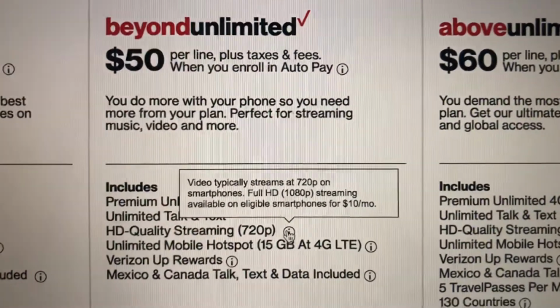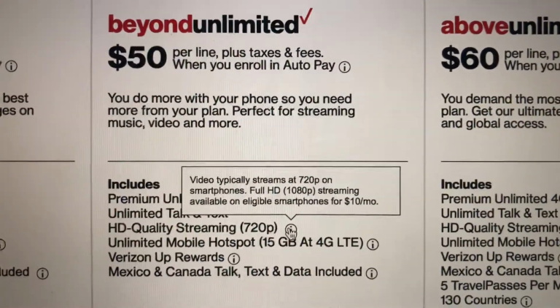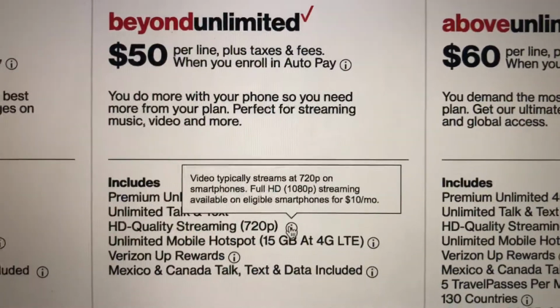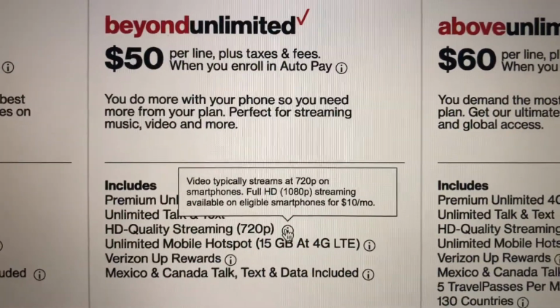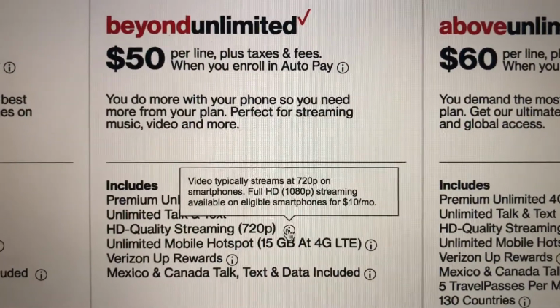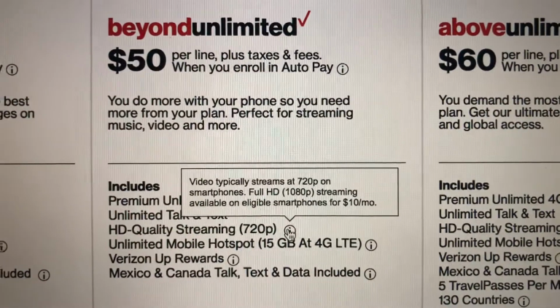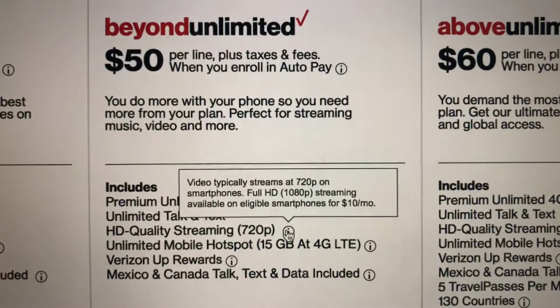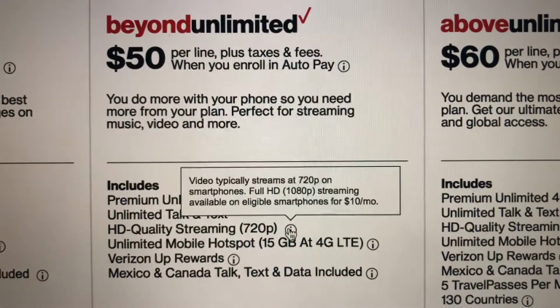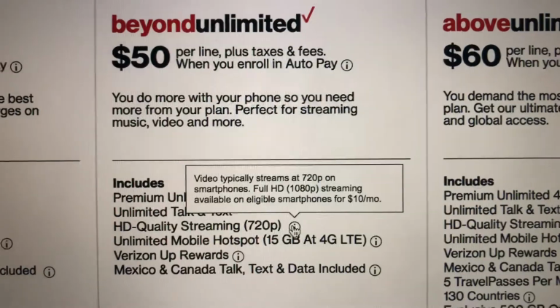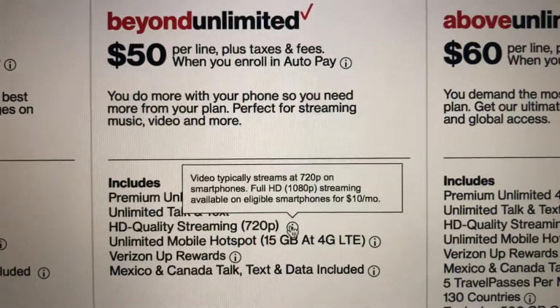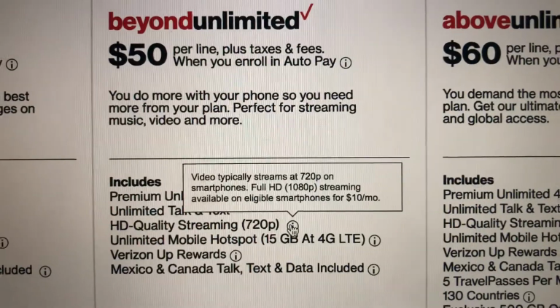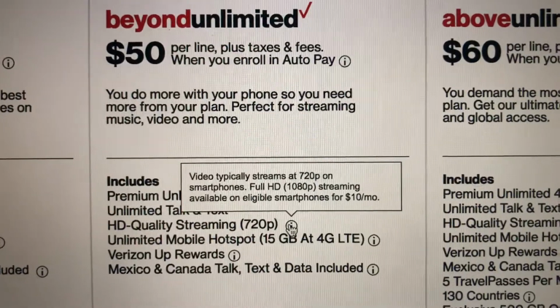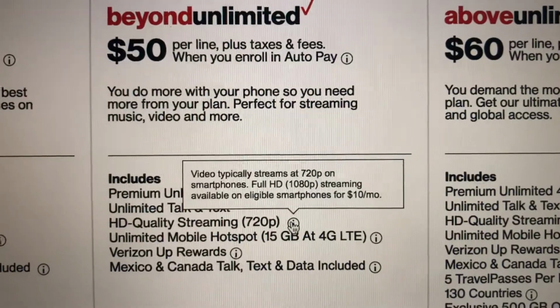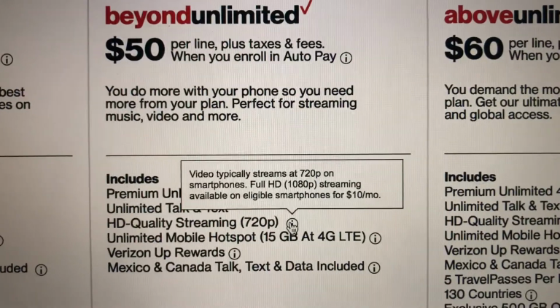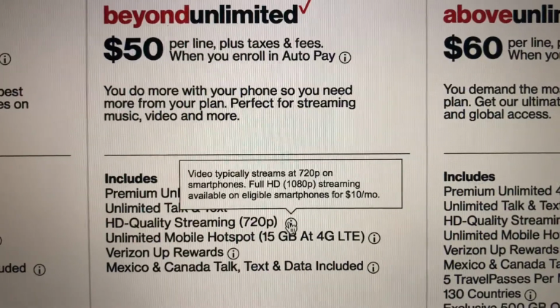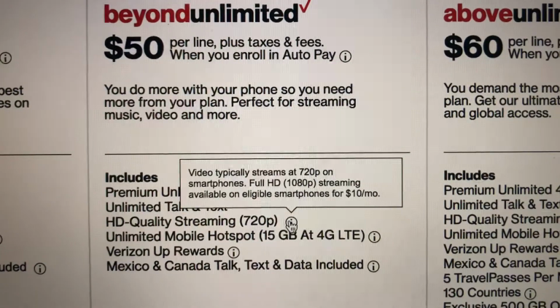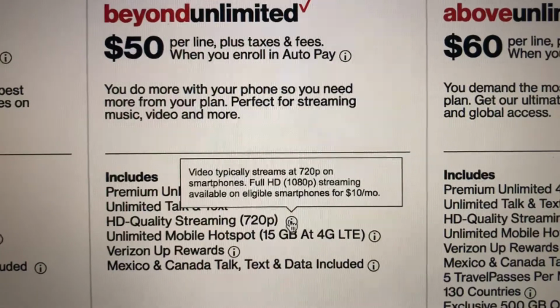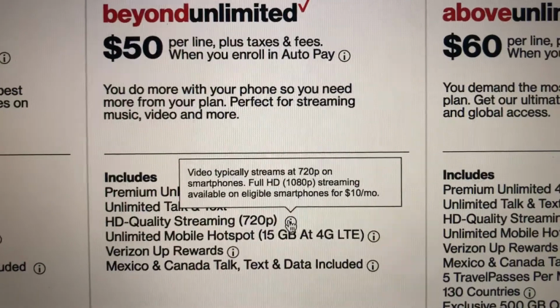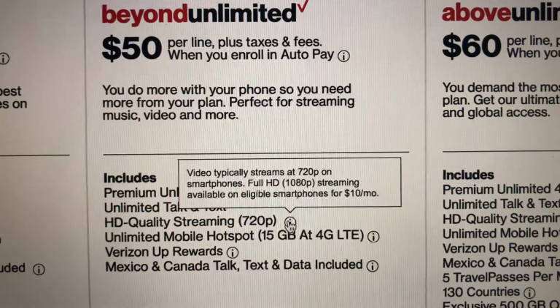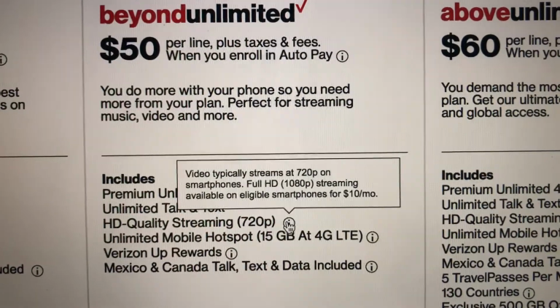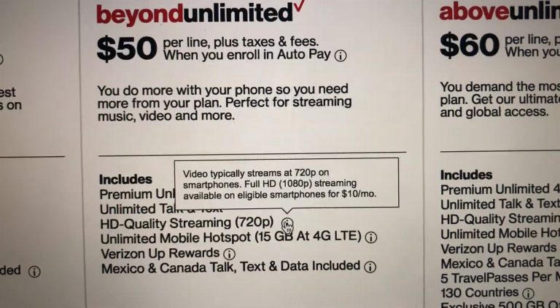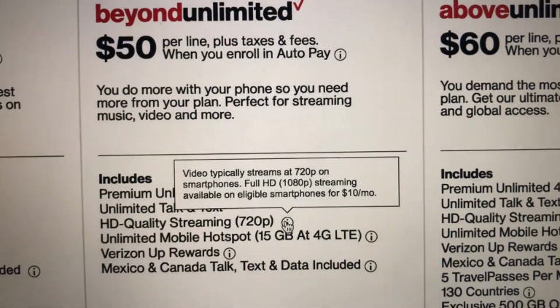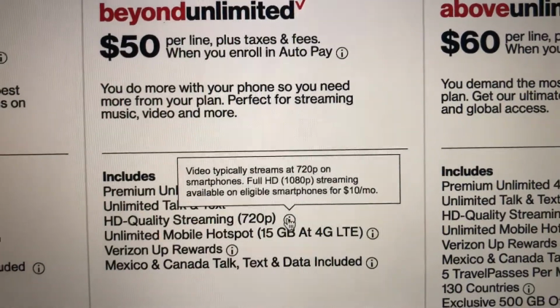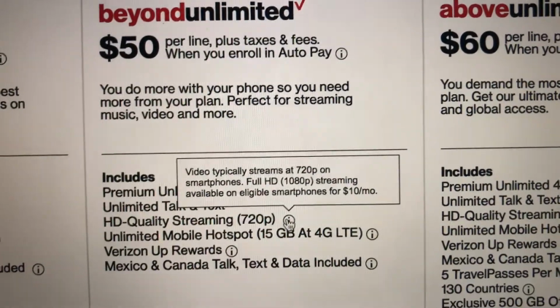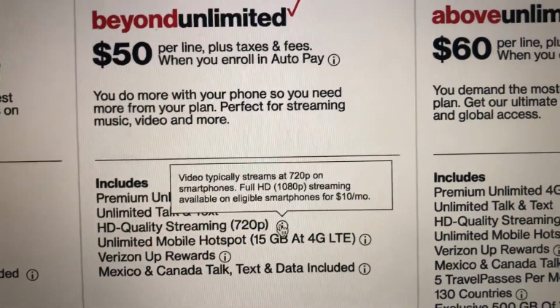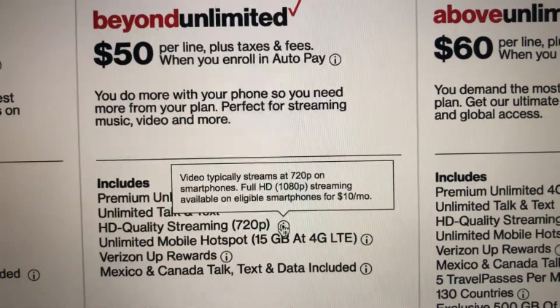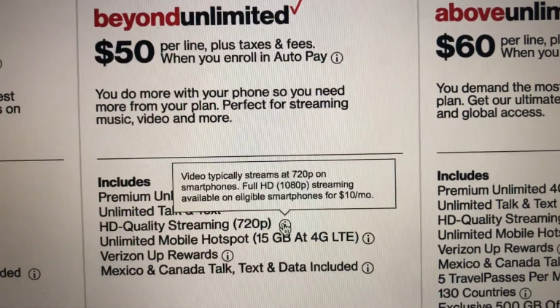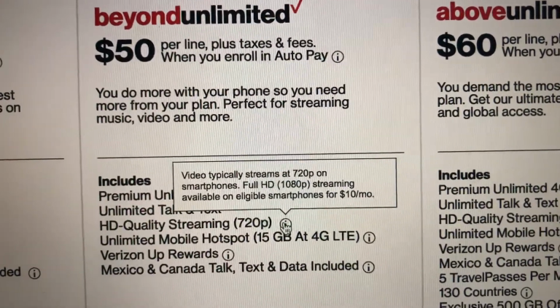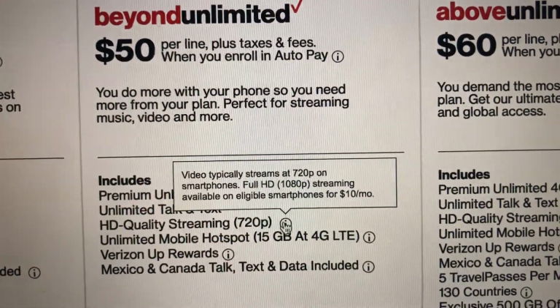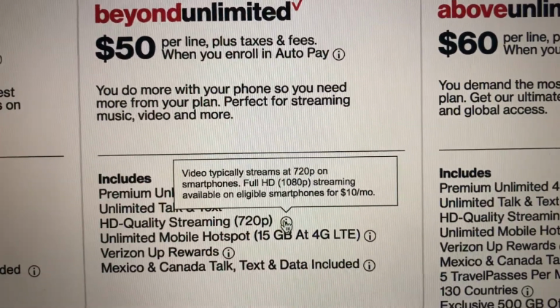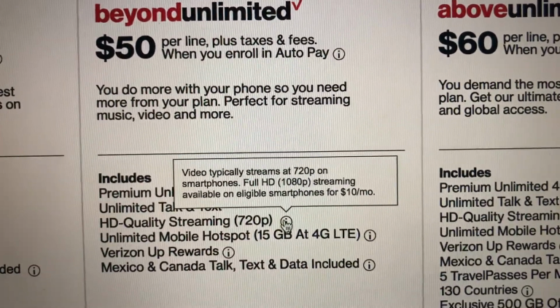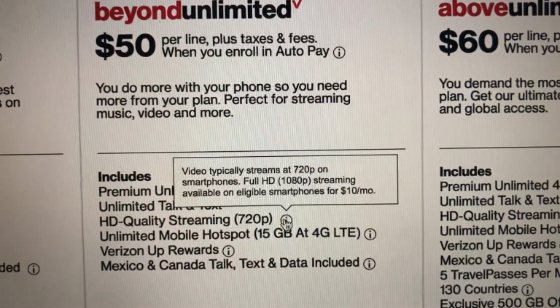I did hear you can pay $10 more to get it up to 1080p, though I've never done that.